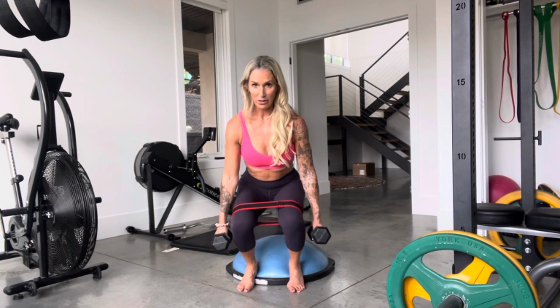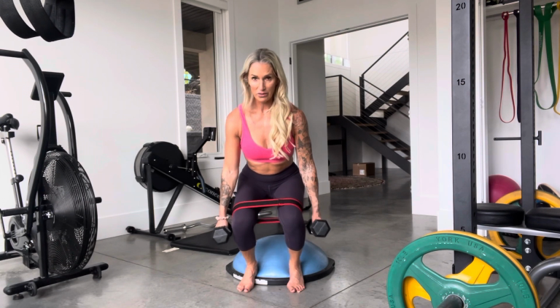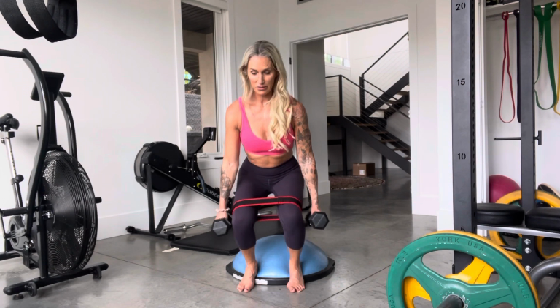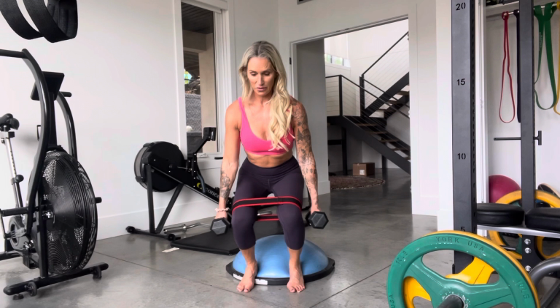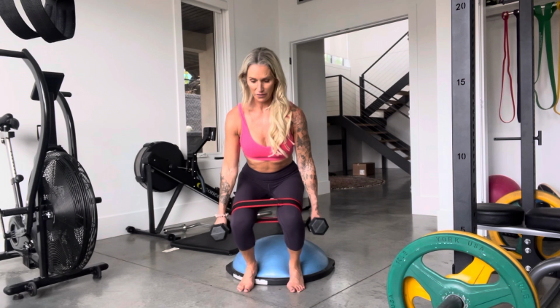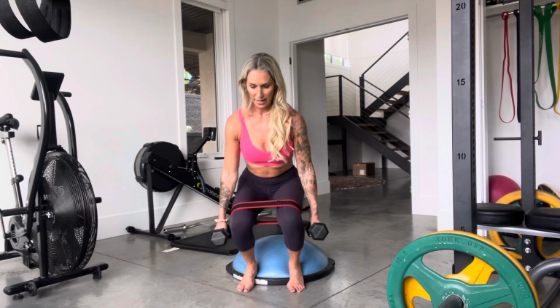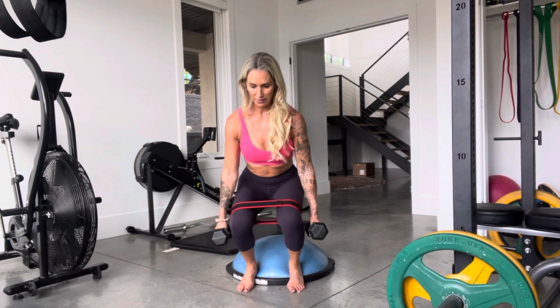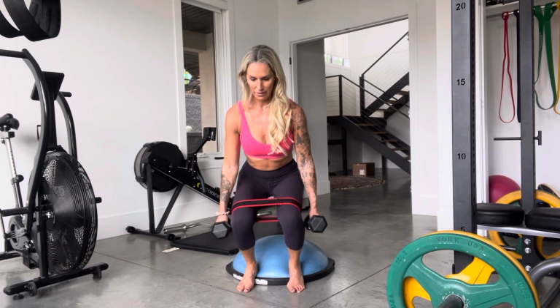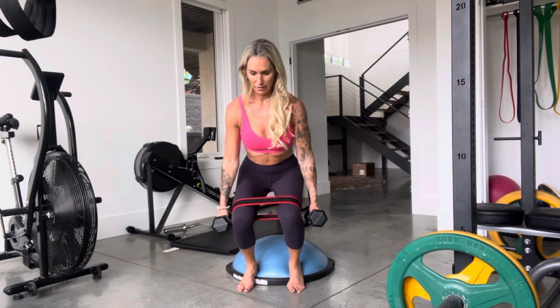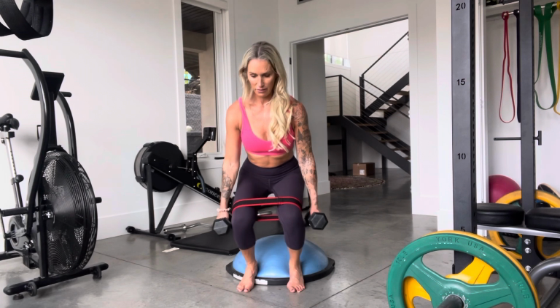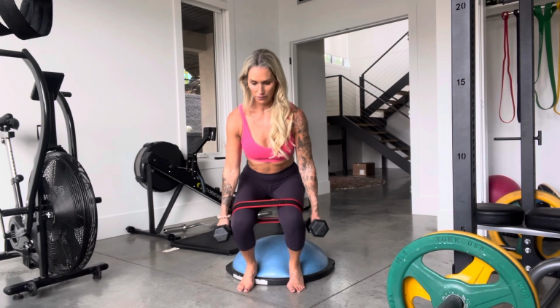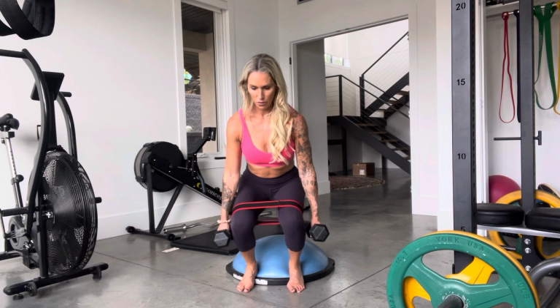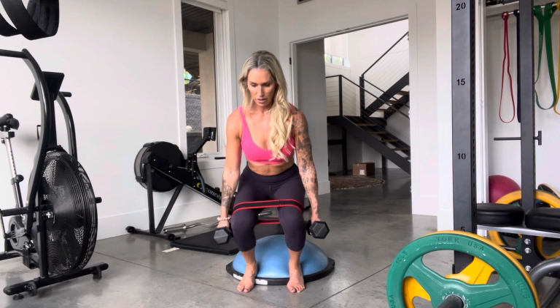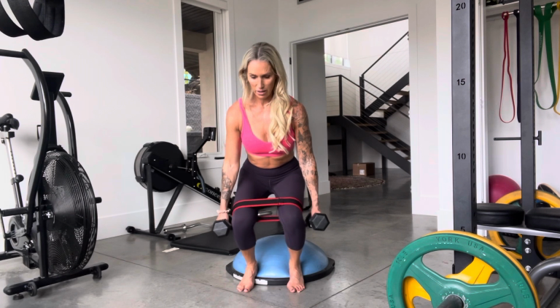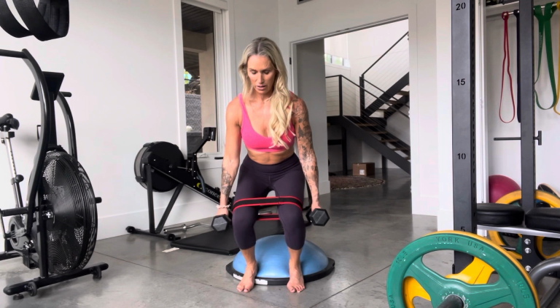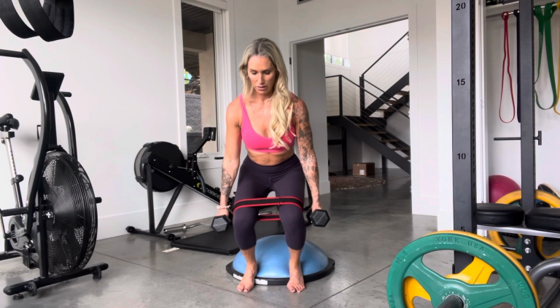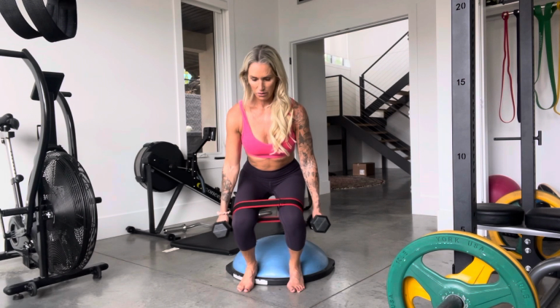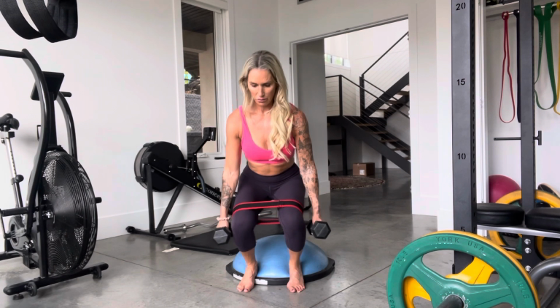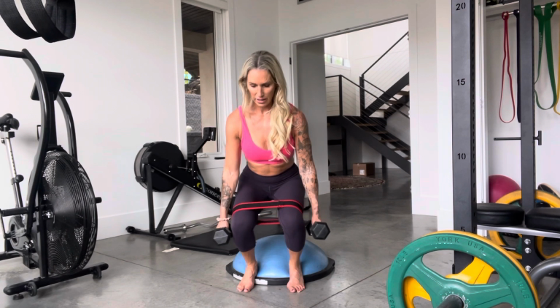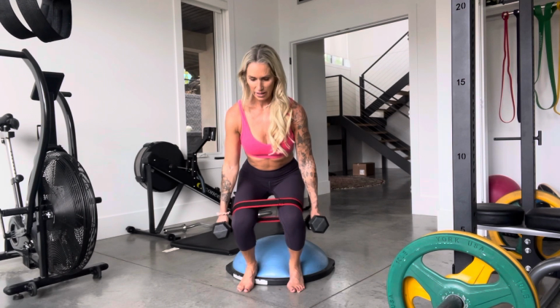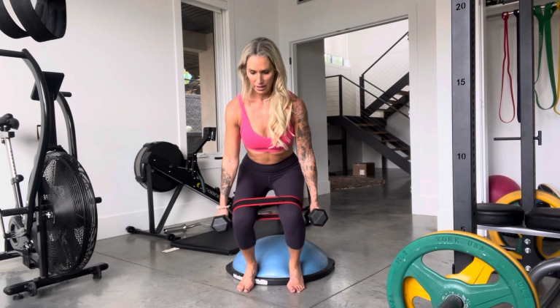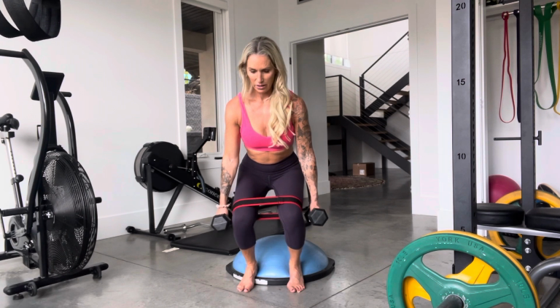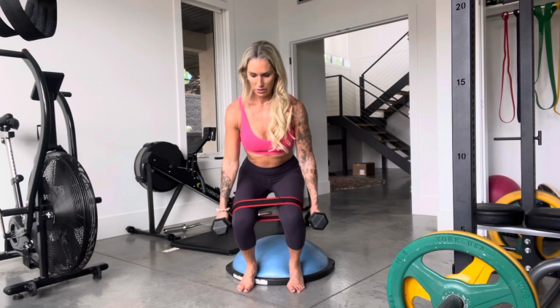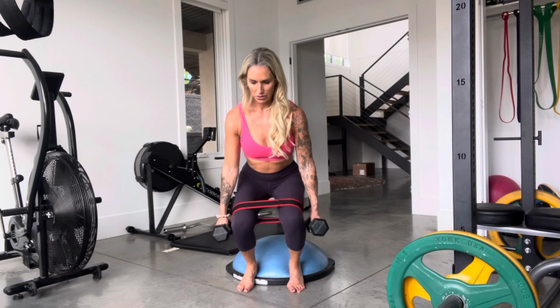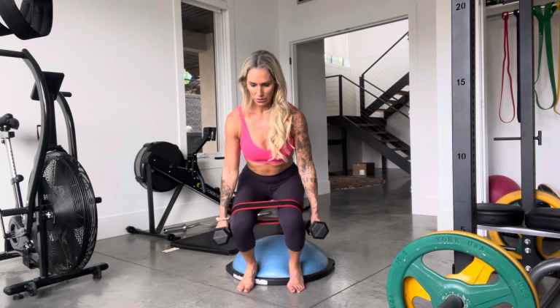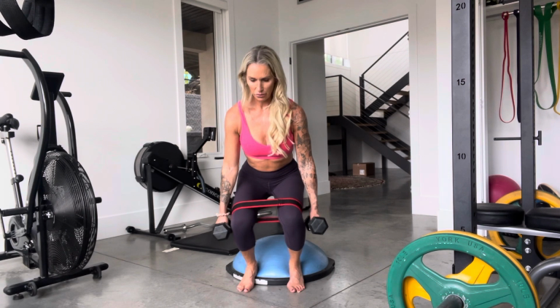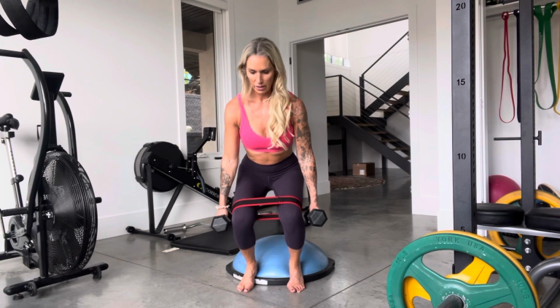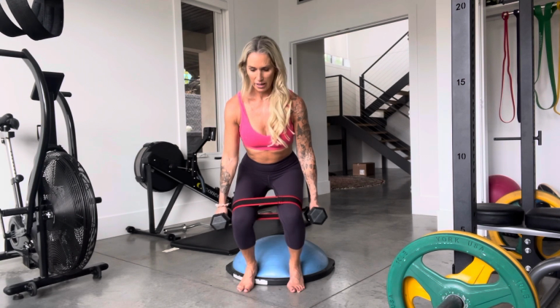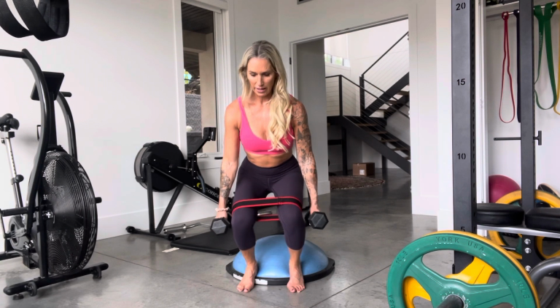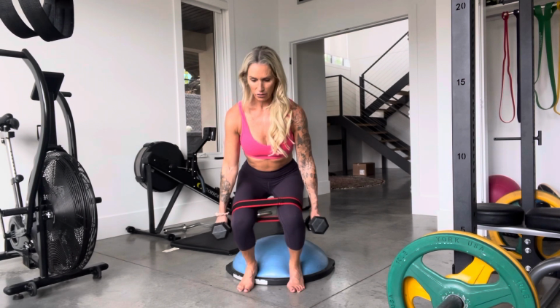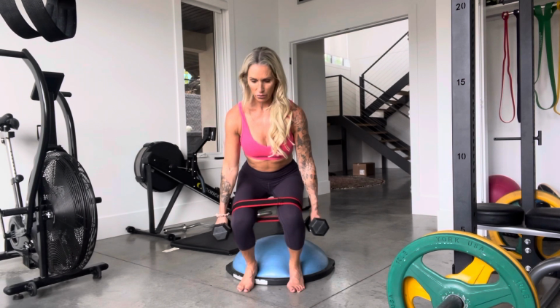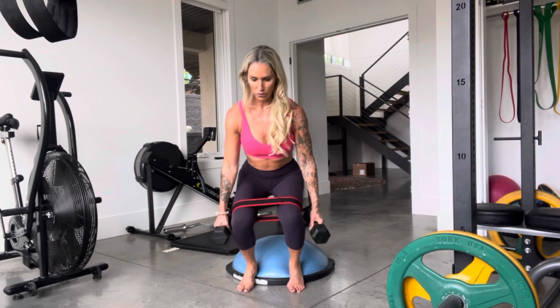Pulse for five, four, three, two — and hold.